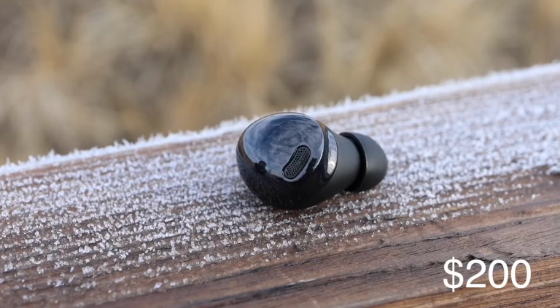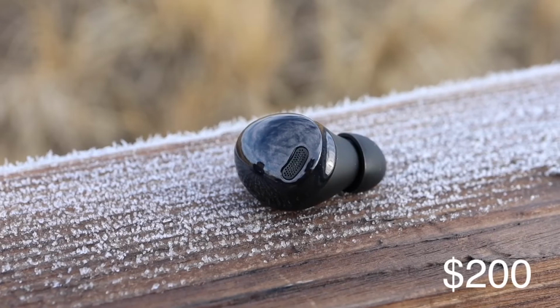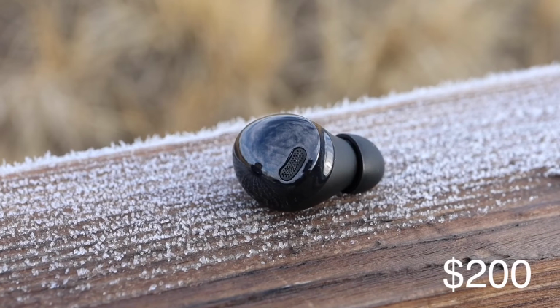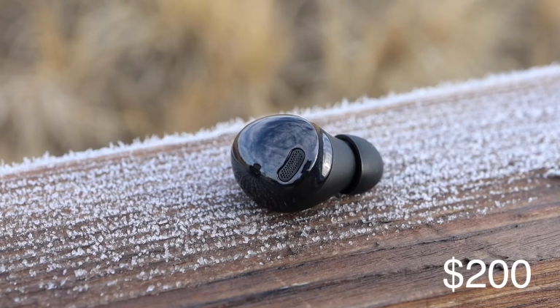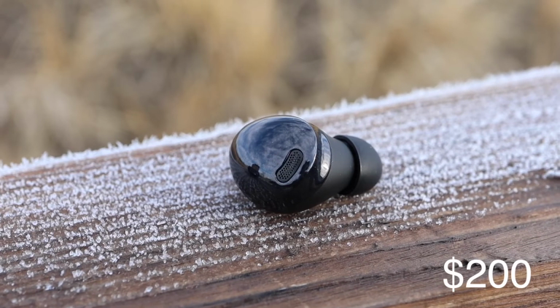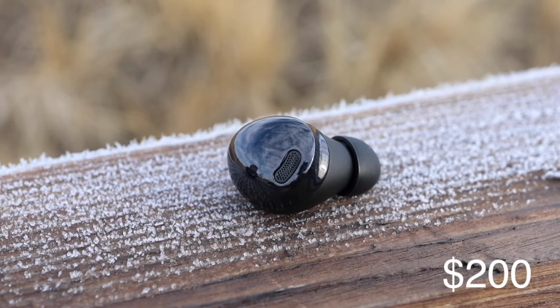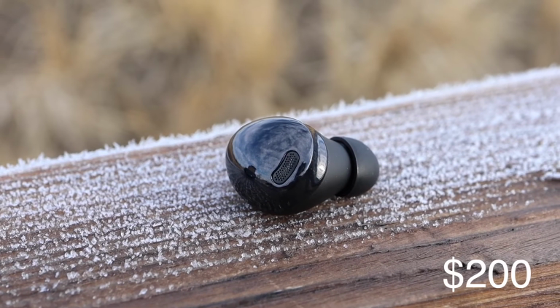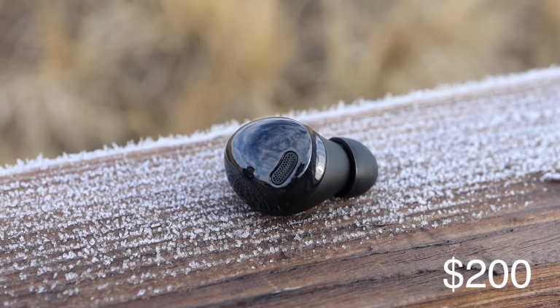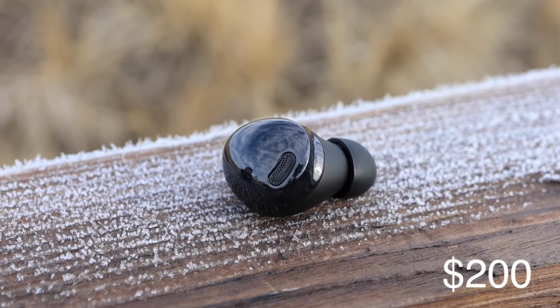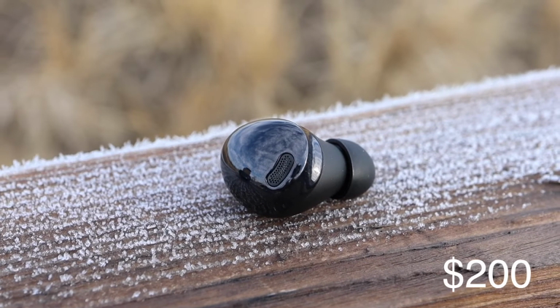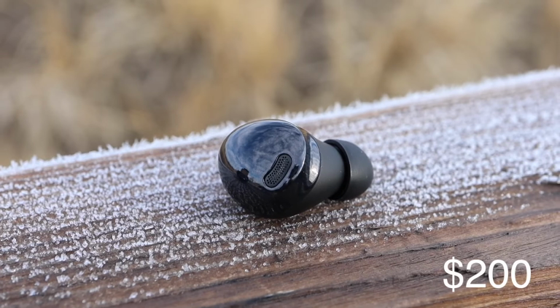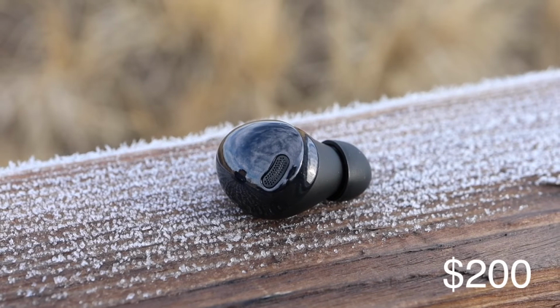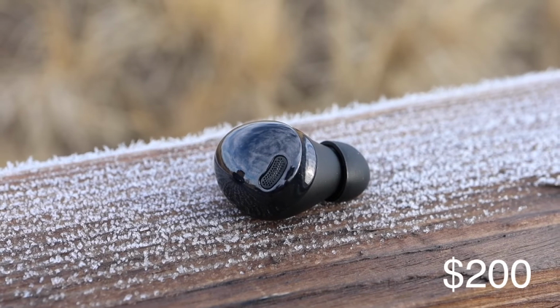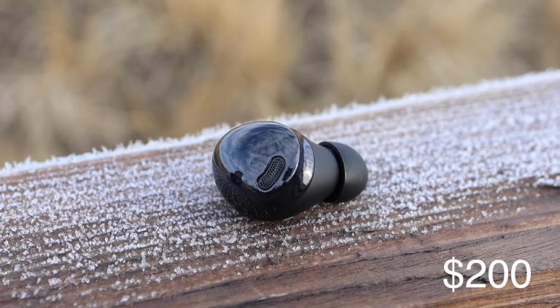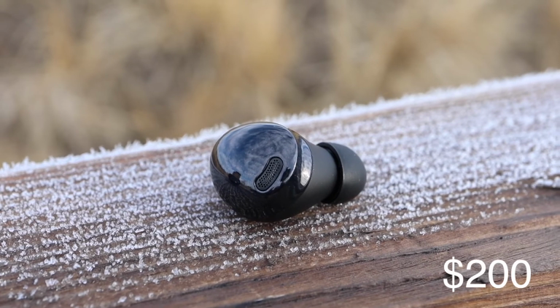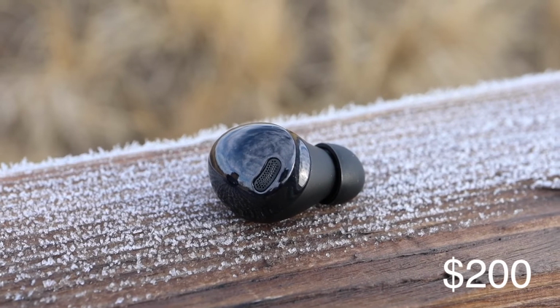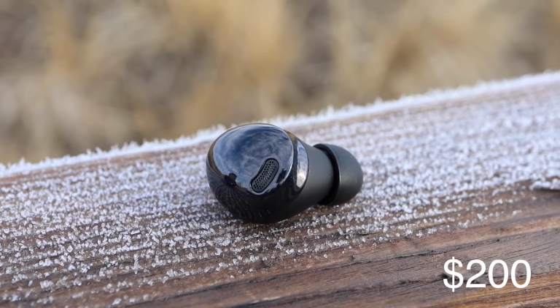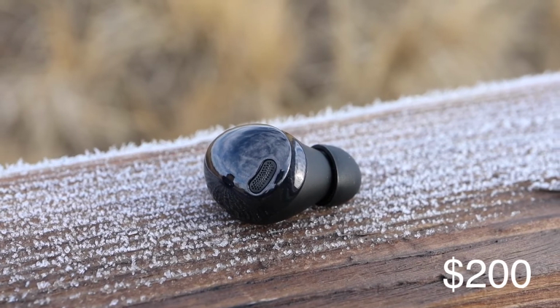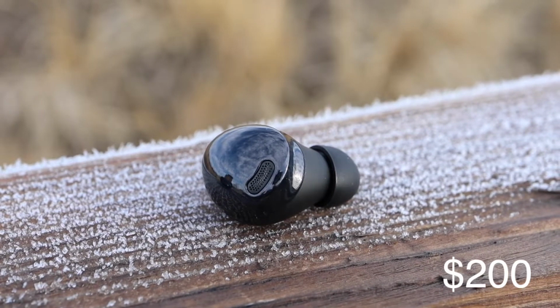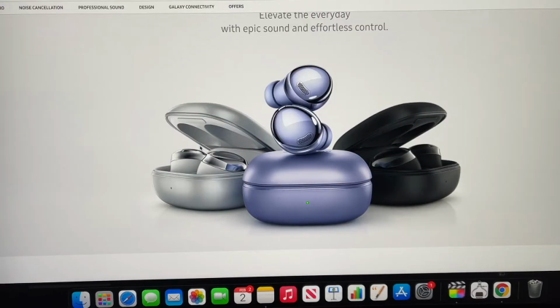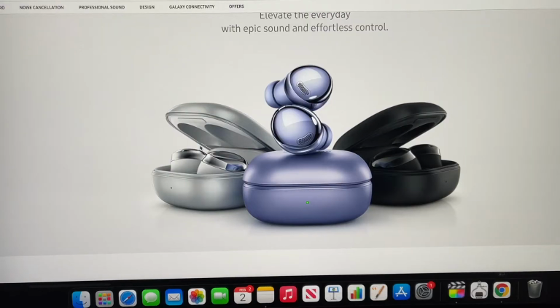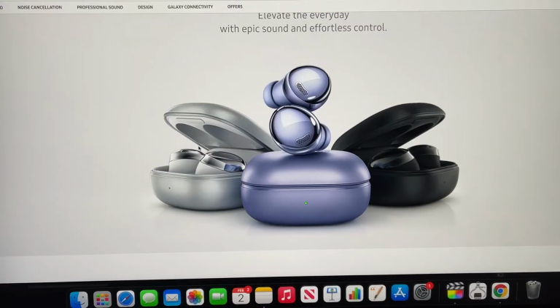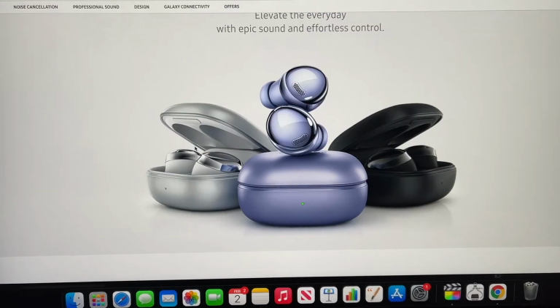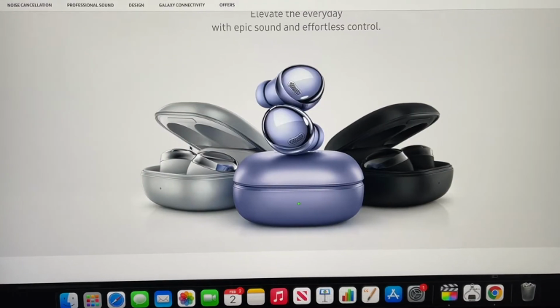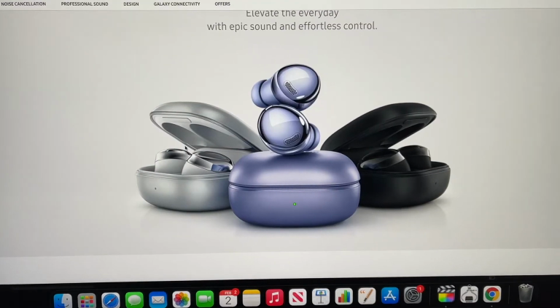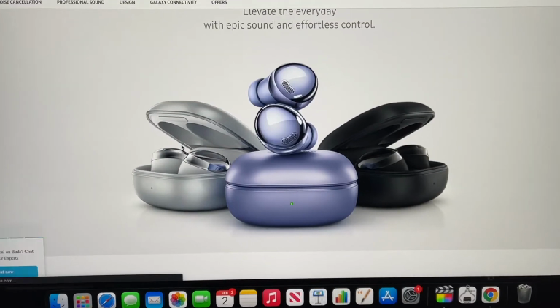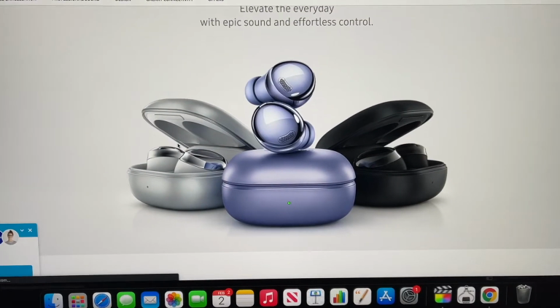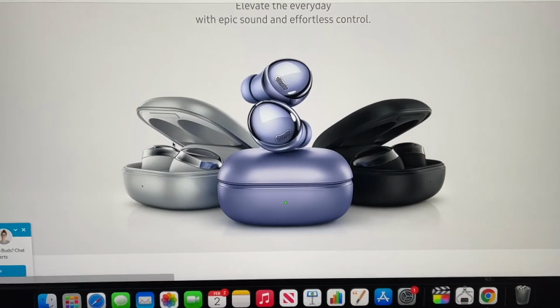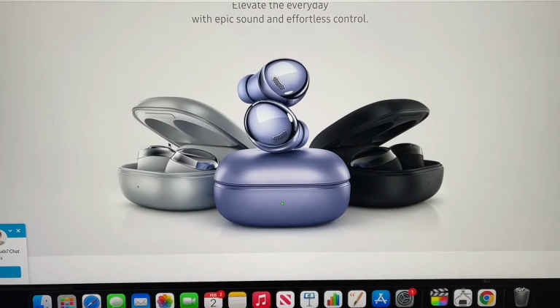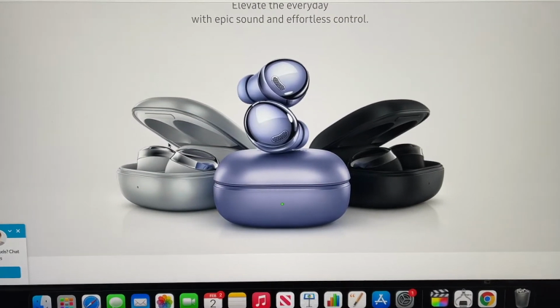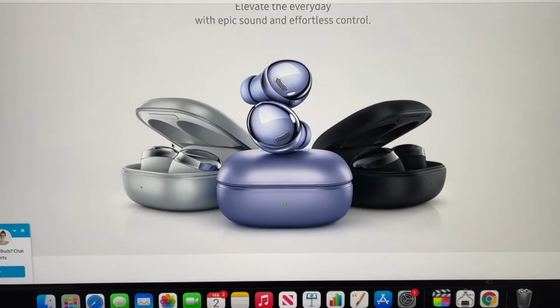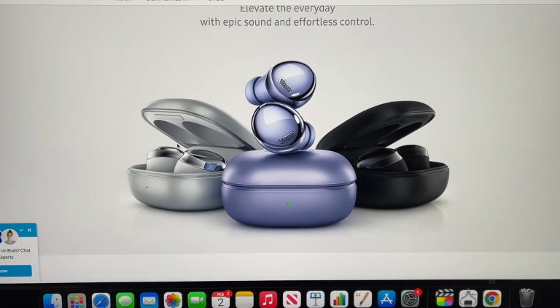They come in at $200 US dollars, but they have tons of discounts. They come in three different colors: black, white, and purple.